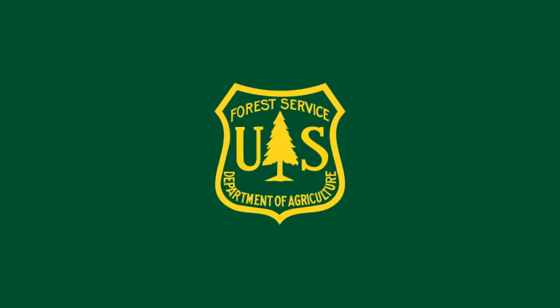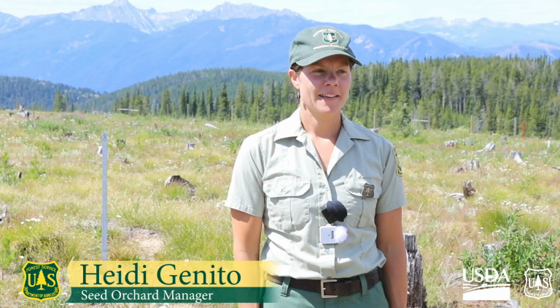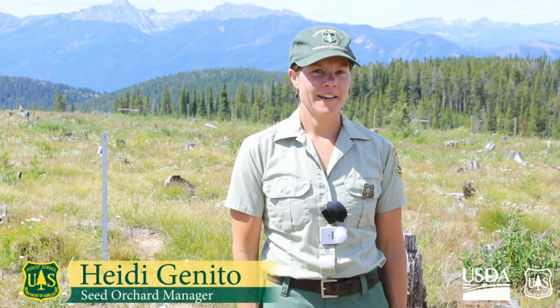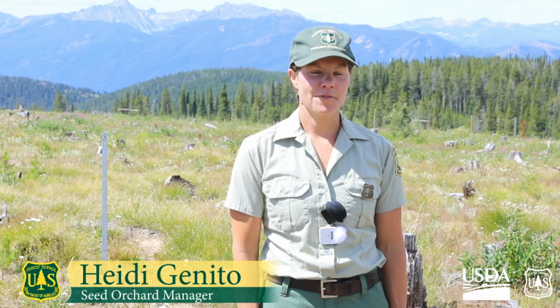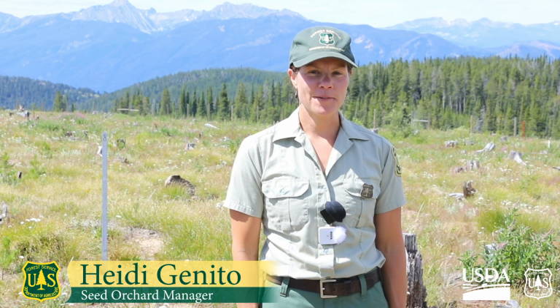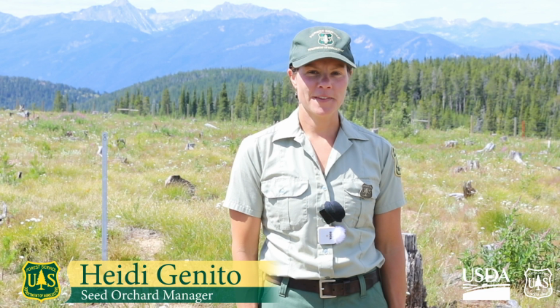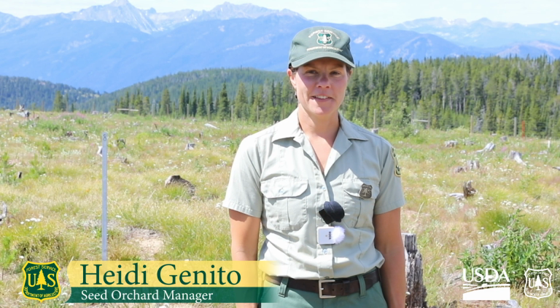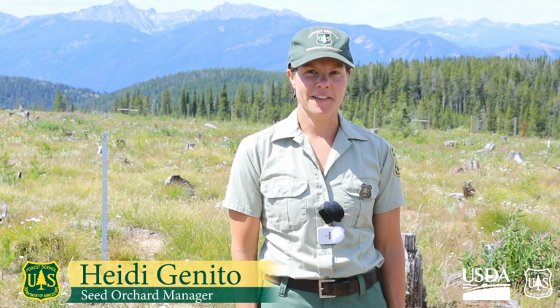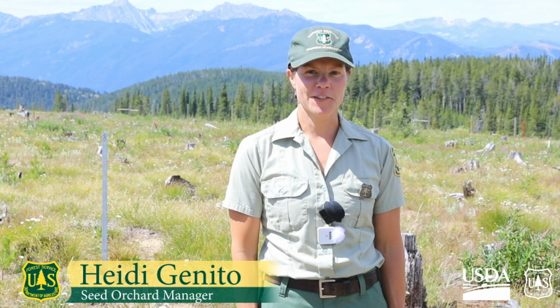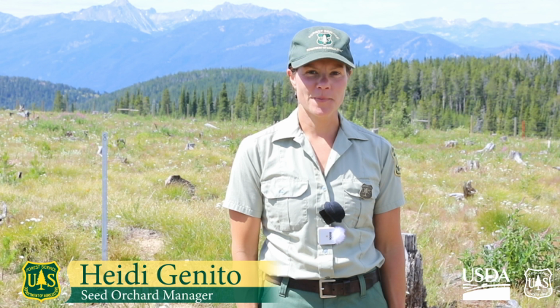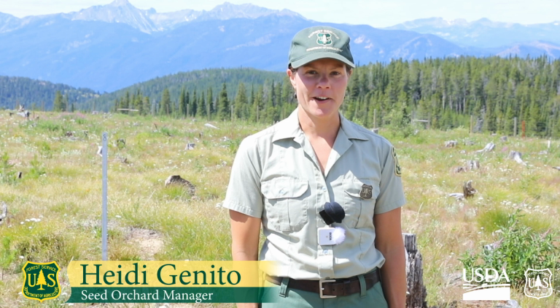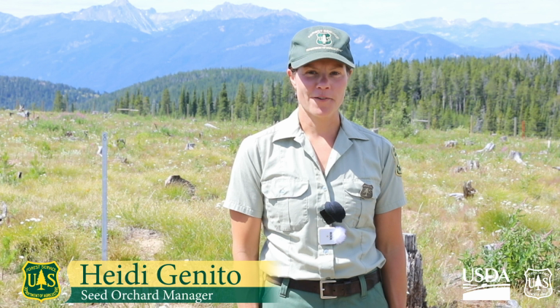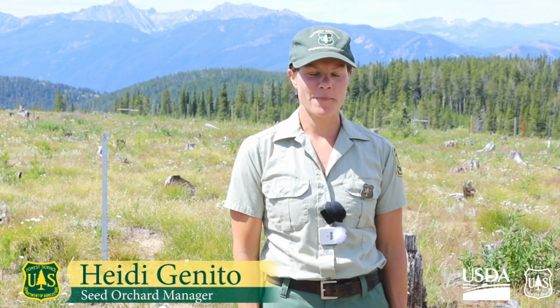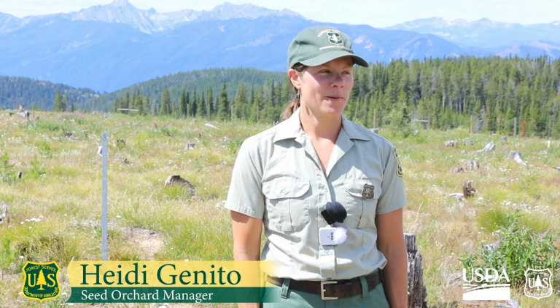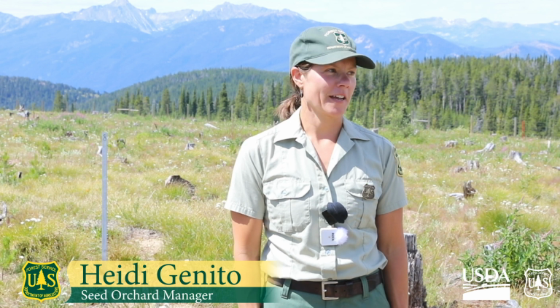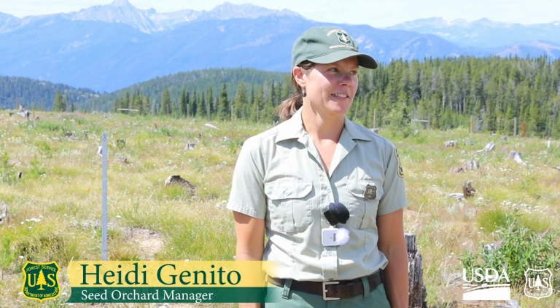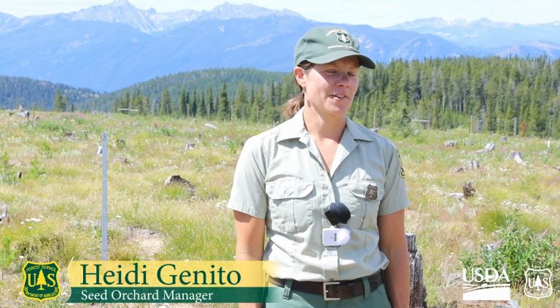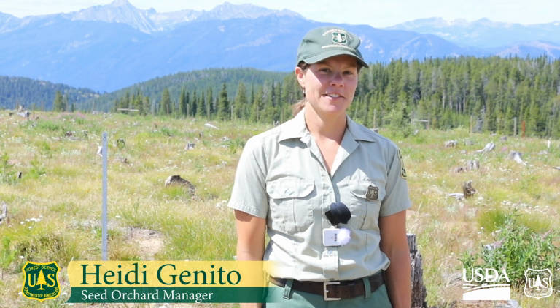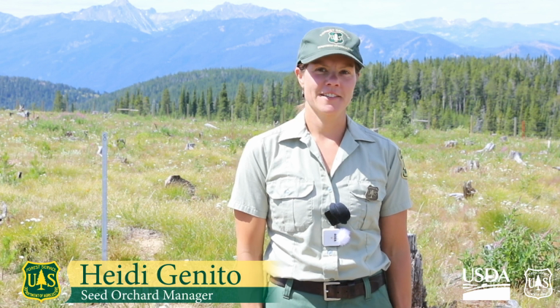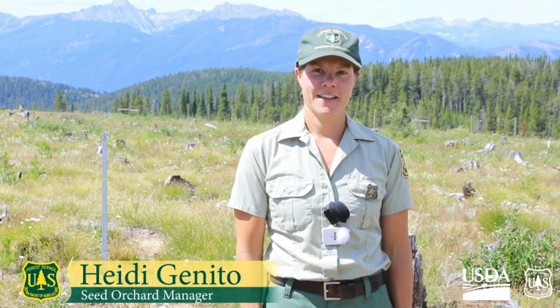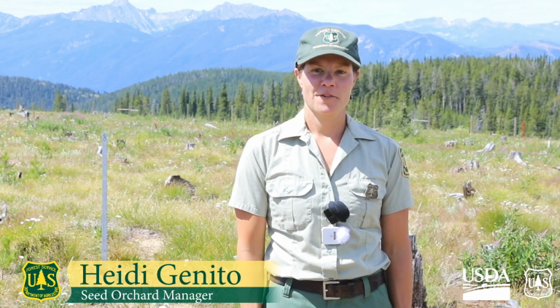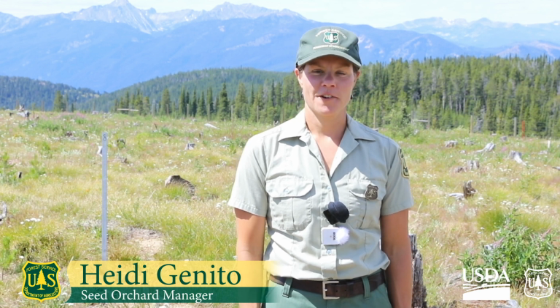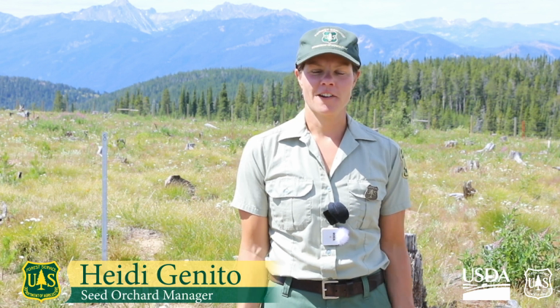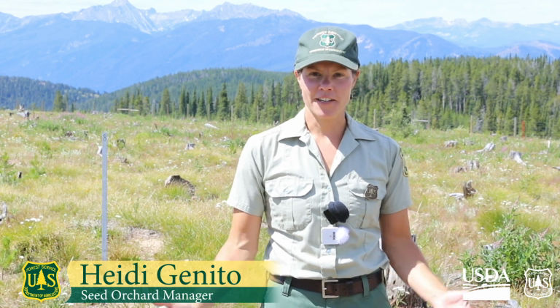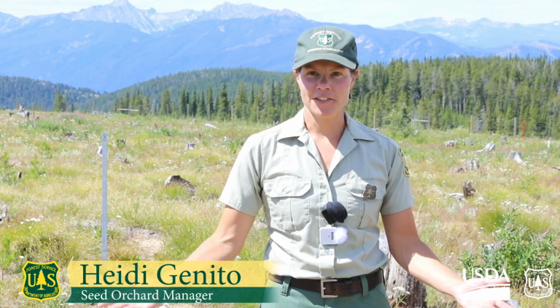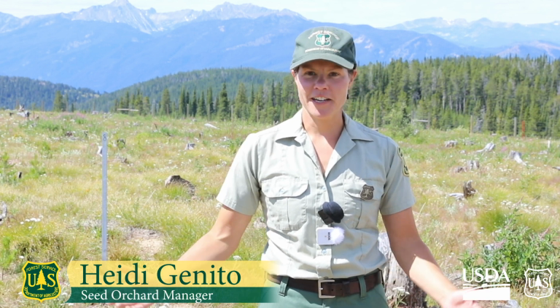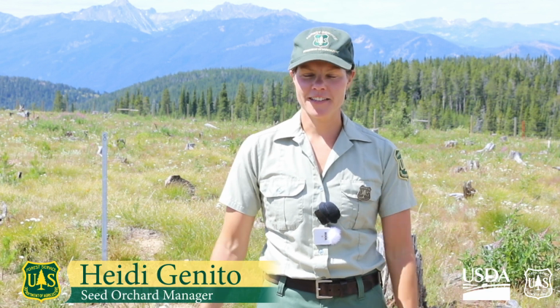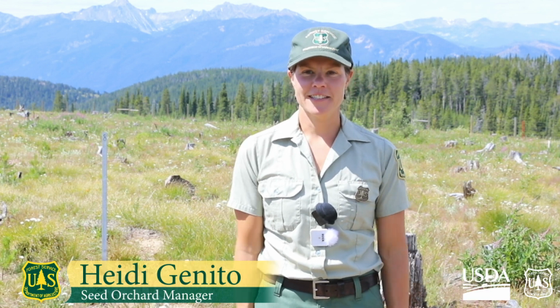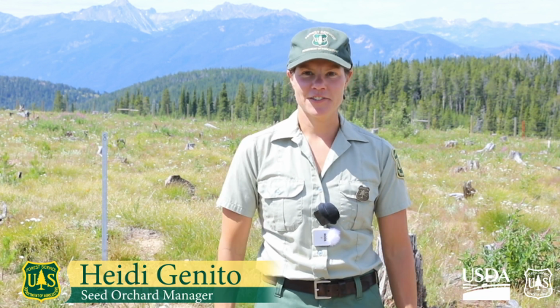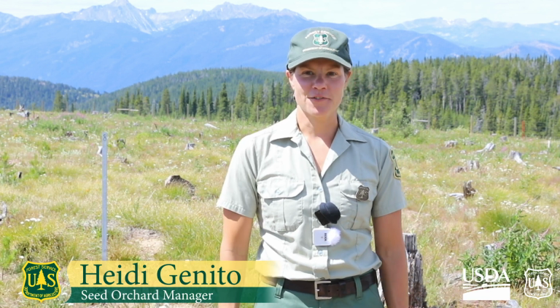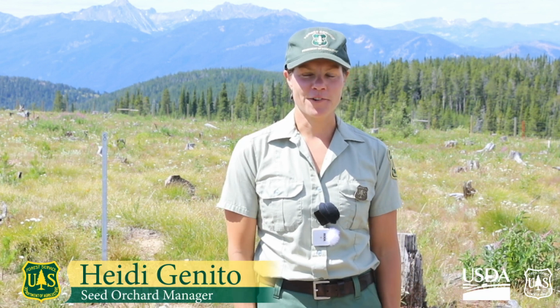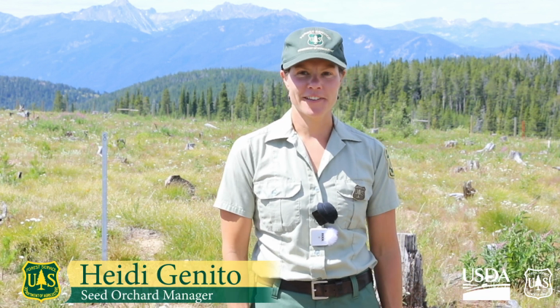Hi, welcome to the Little Bear Whitebark Pine Seed Orchard. We're here on the Custer-Gallatin National Forest.